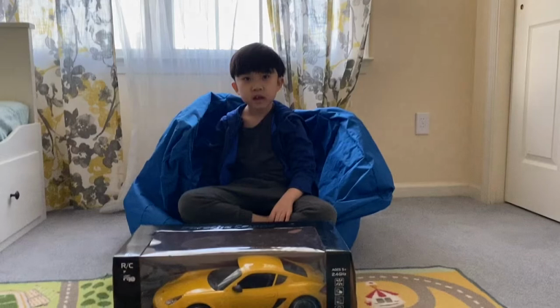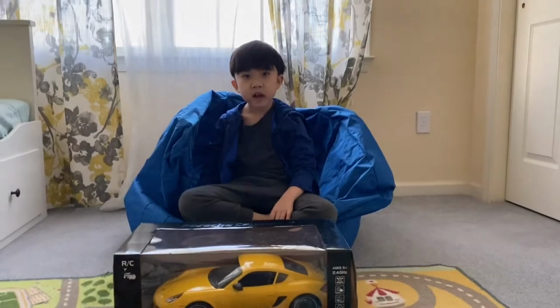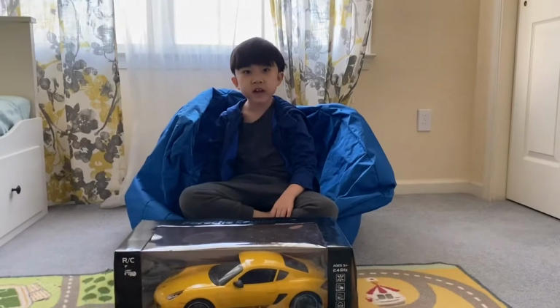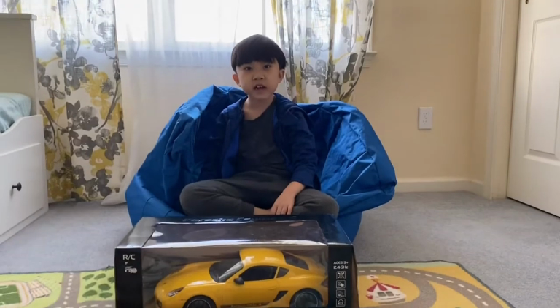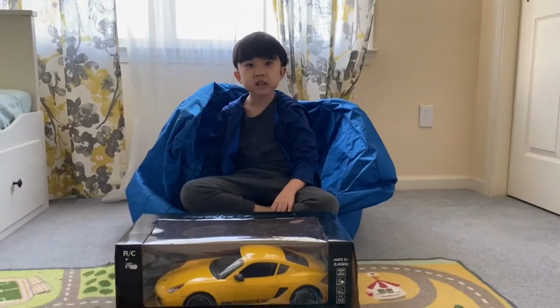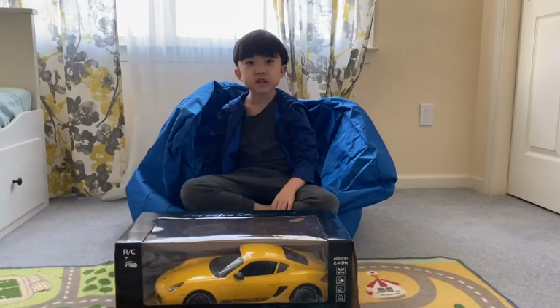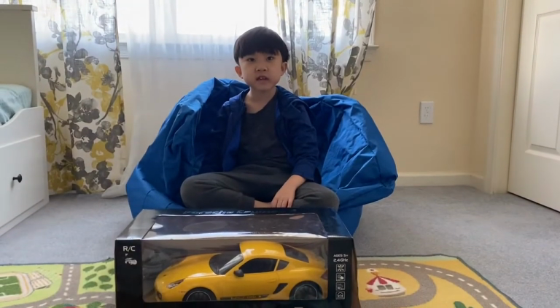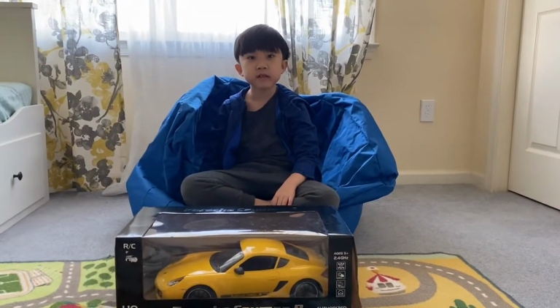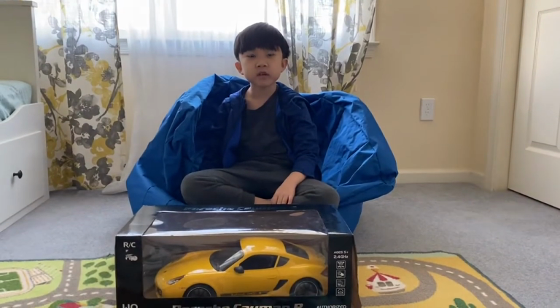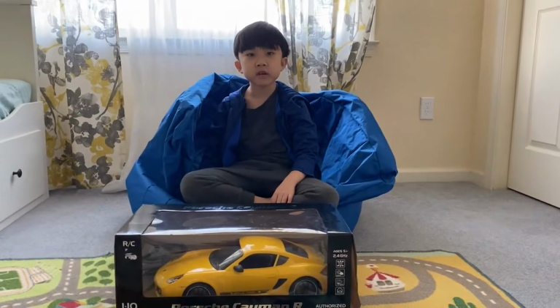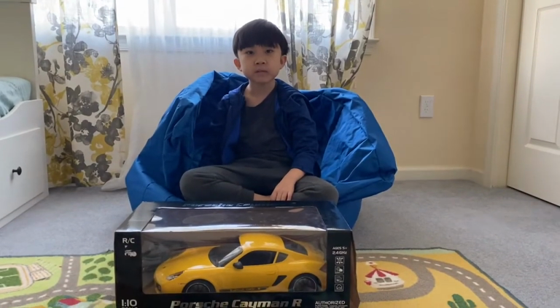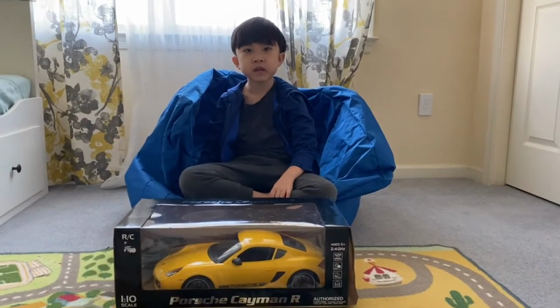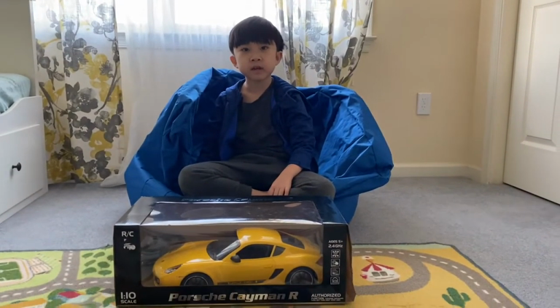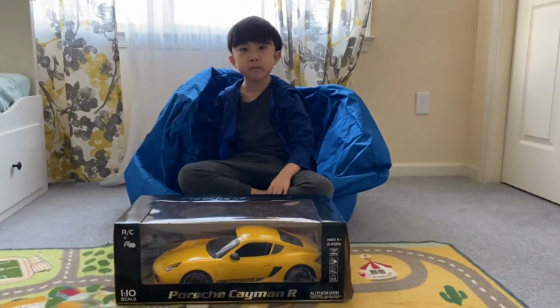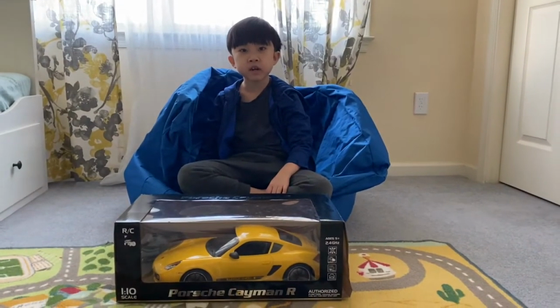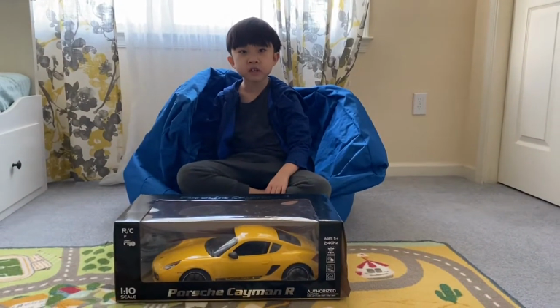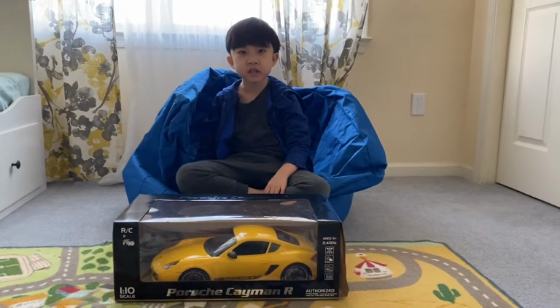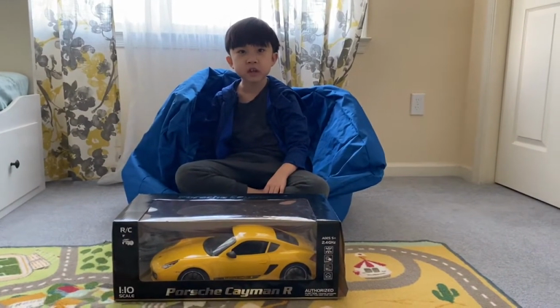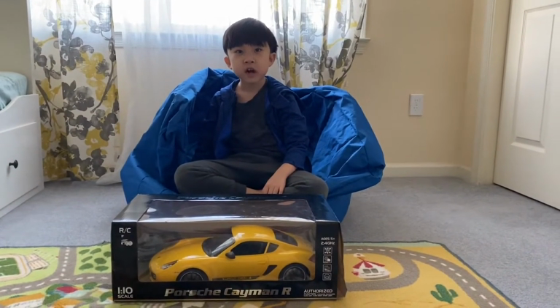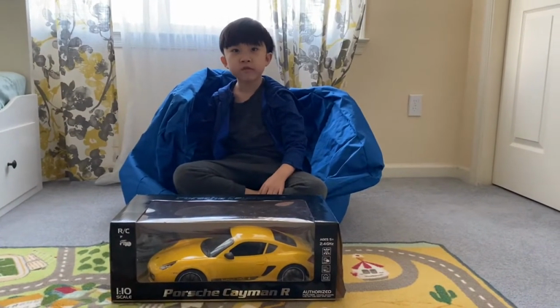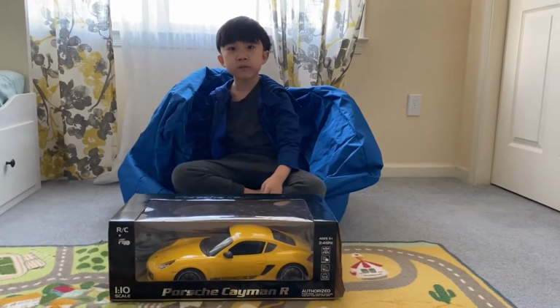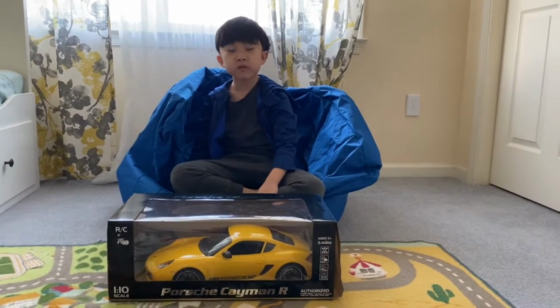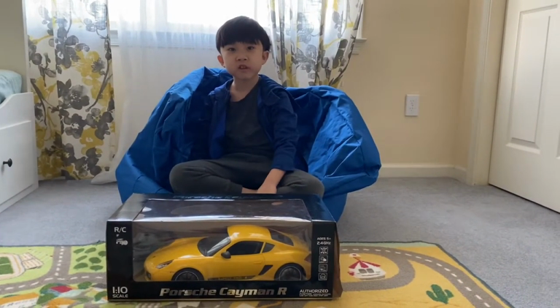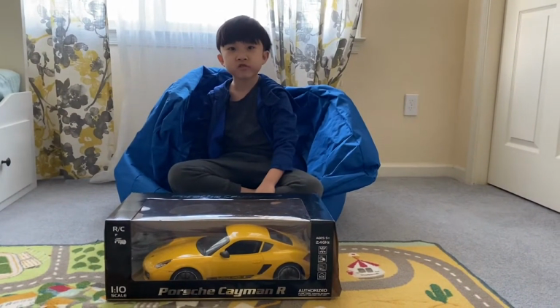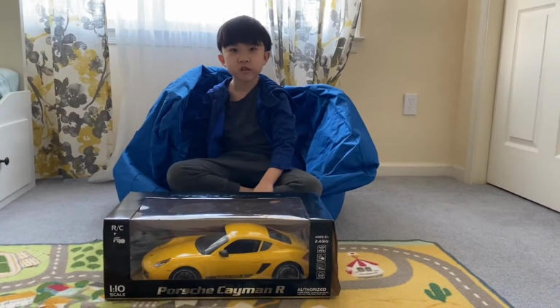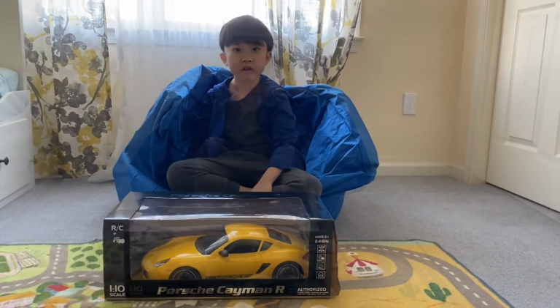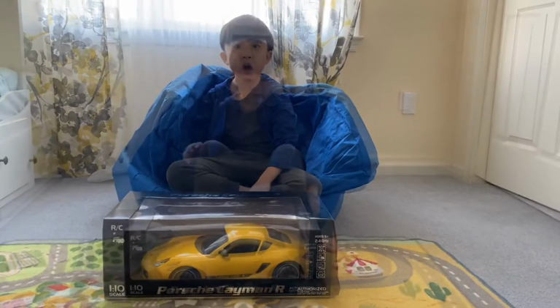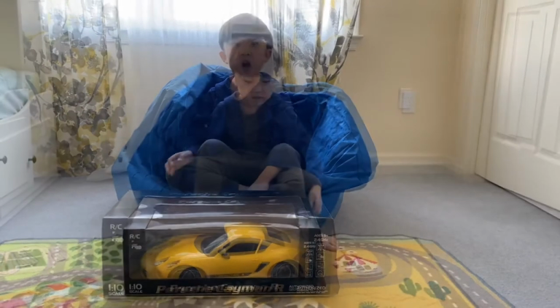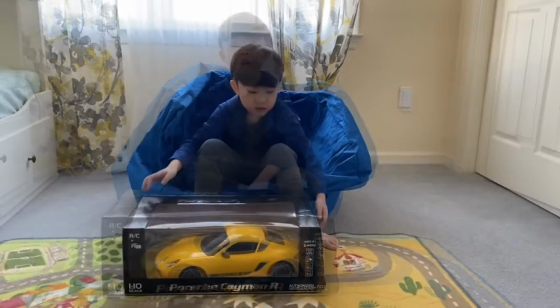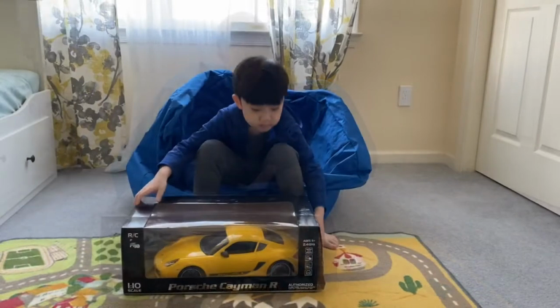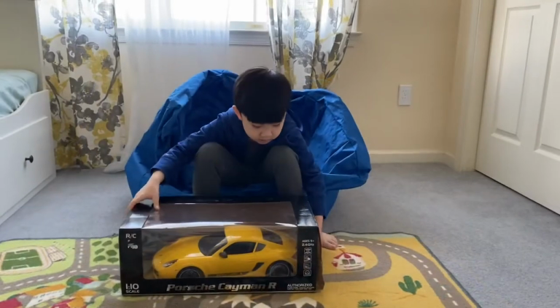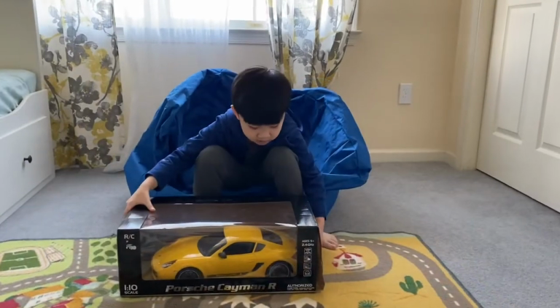Hi guys, today we're going to be unboxing a remote control car. Unboxing.